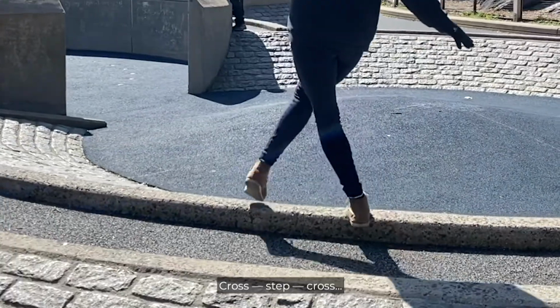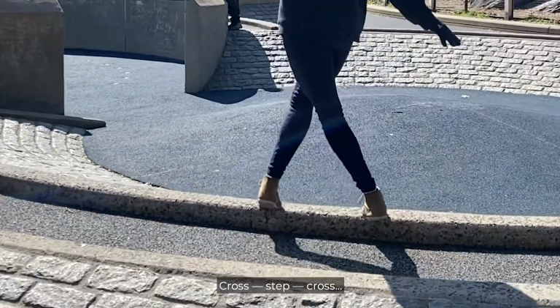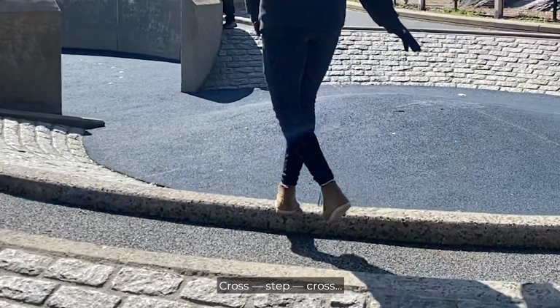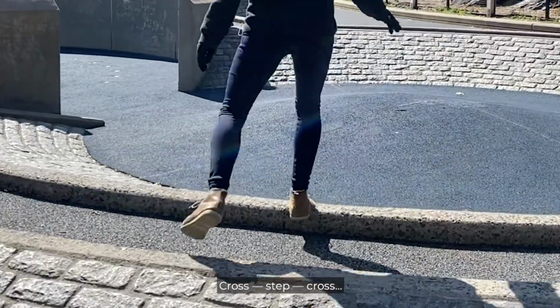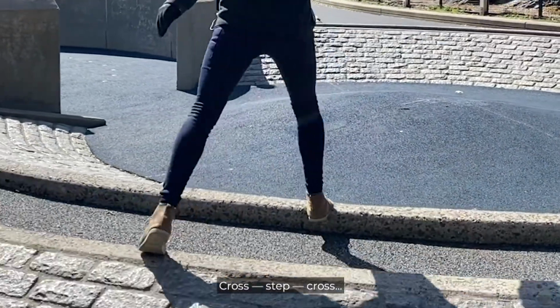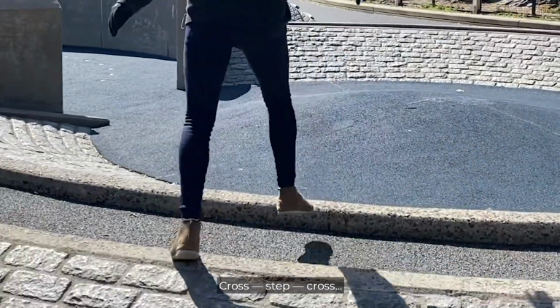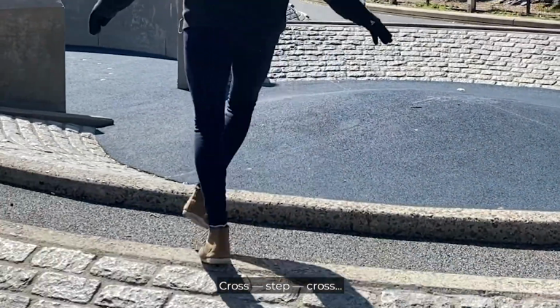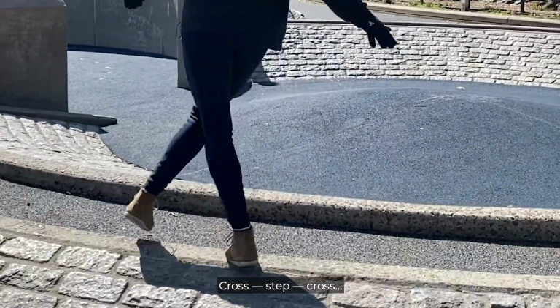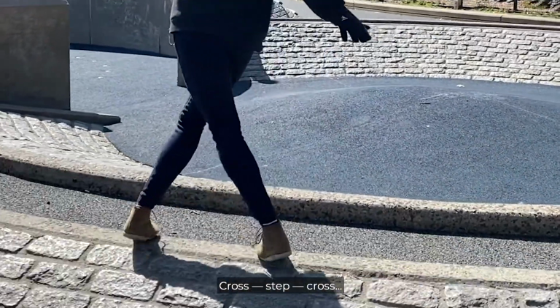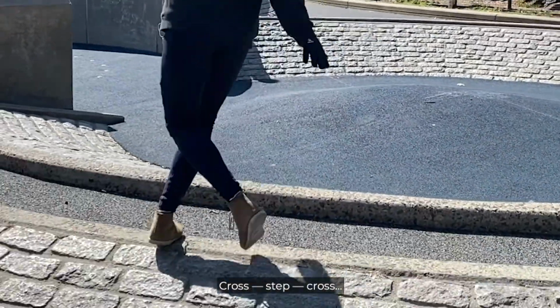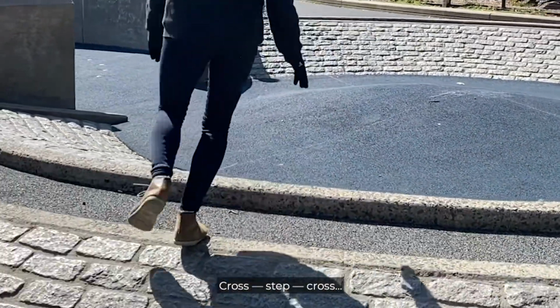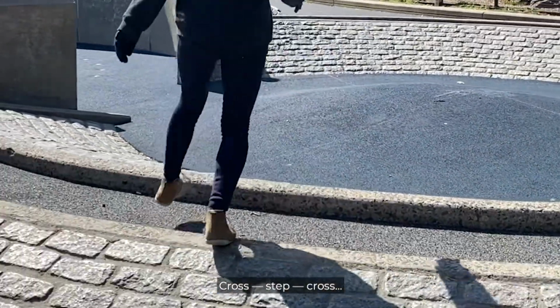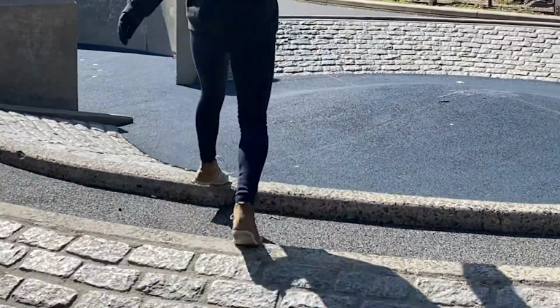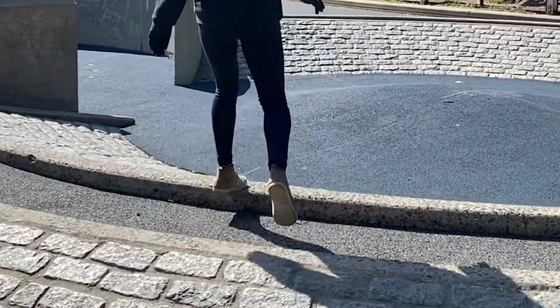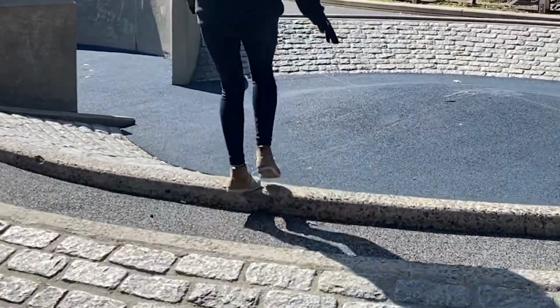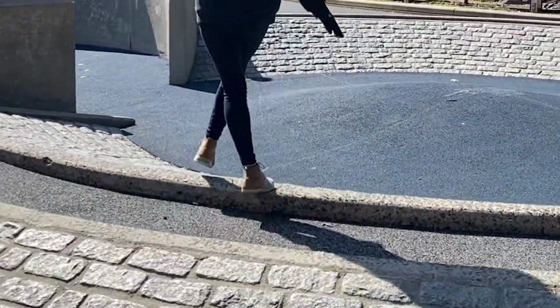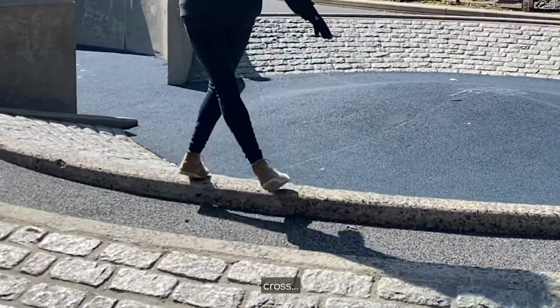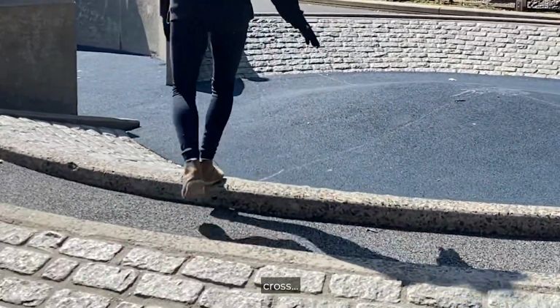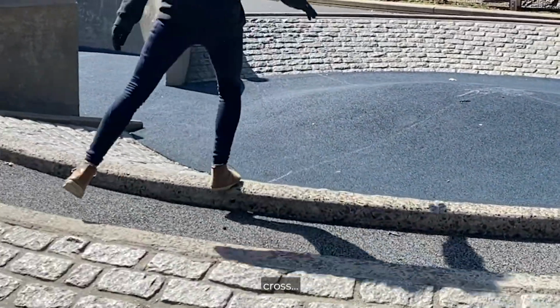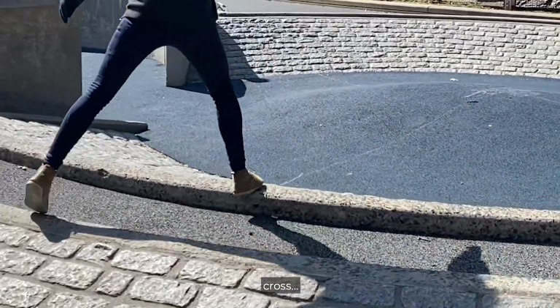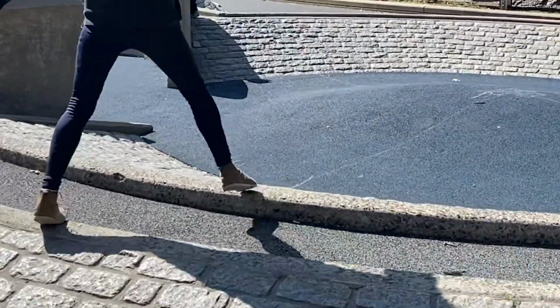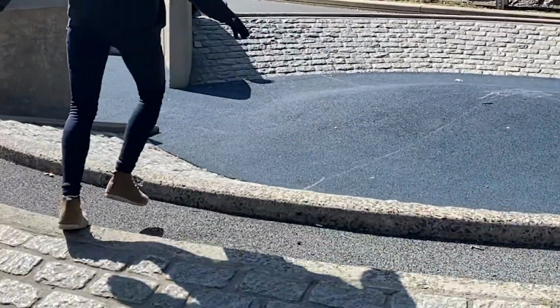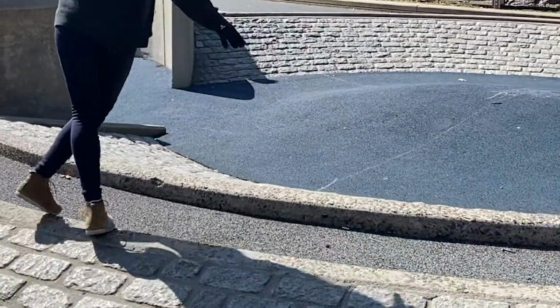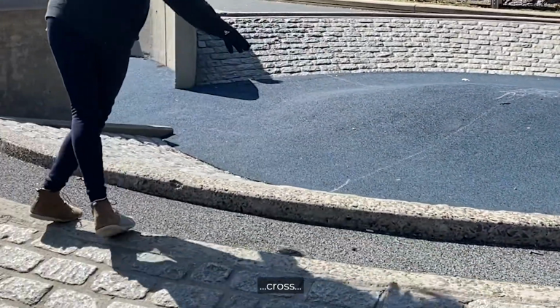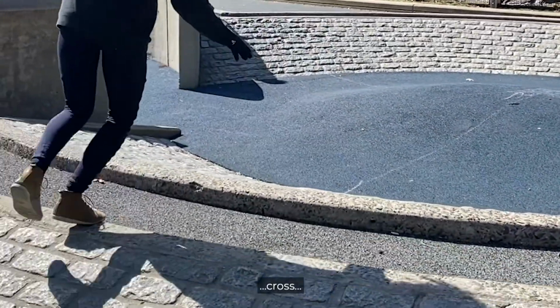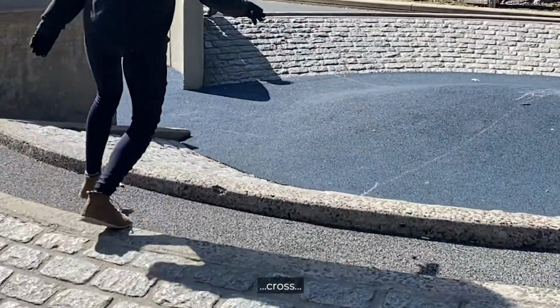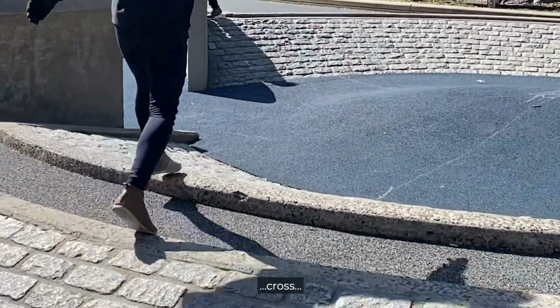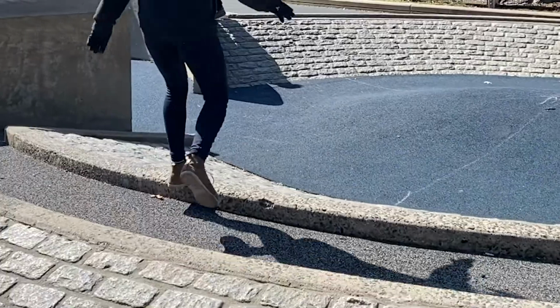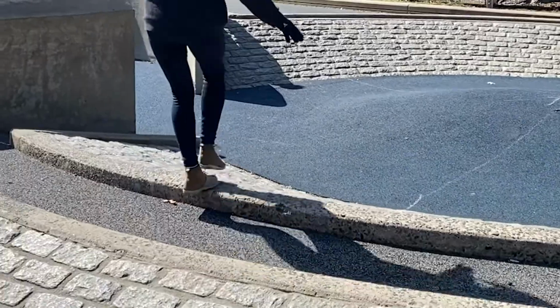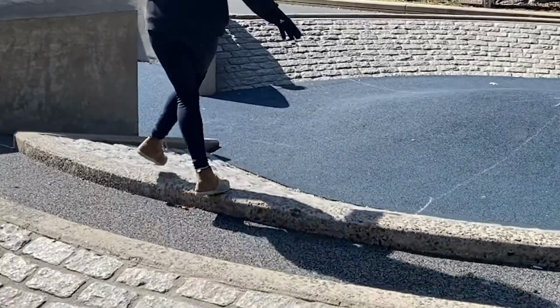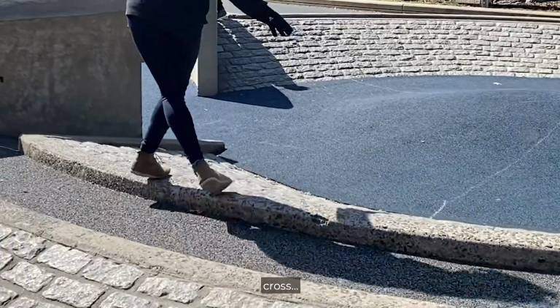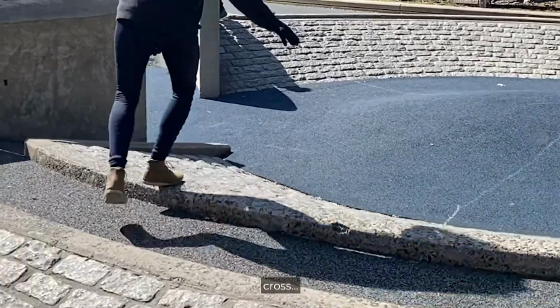Cross, step, cross, cross, cross, cross.